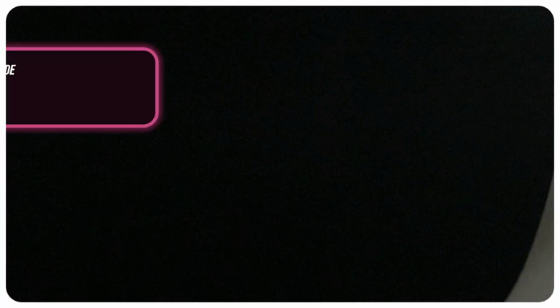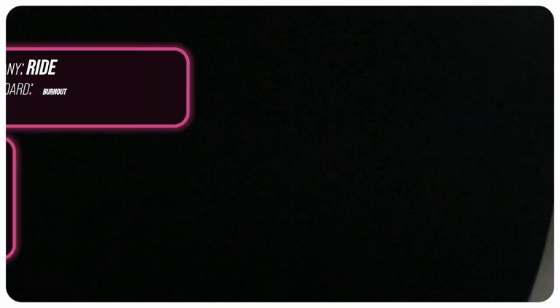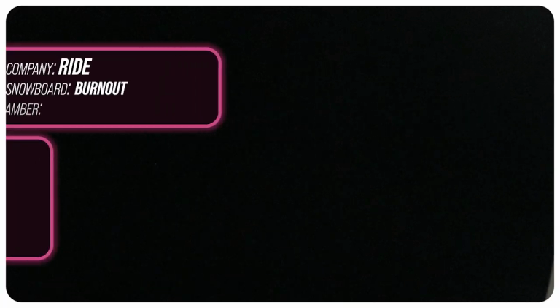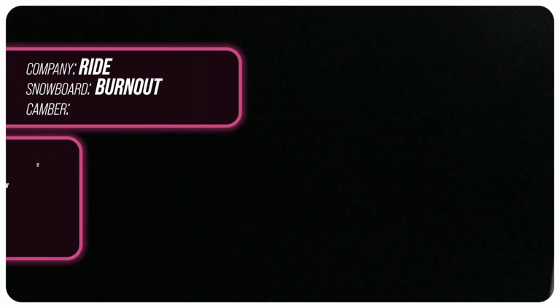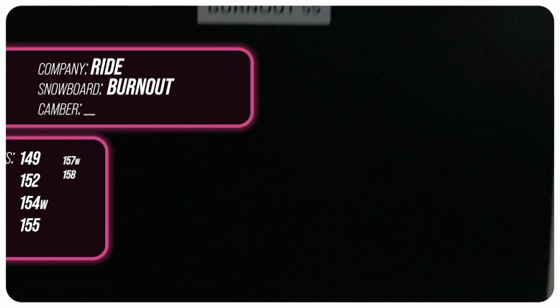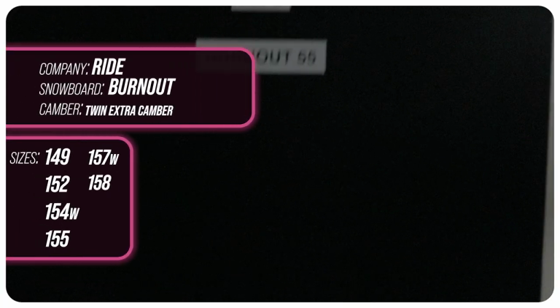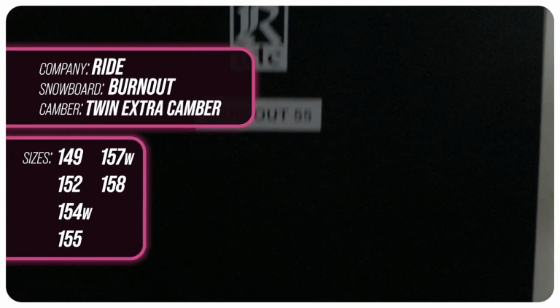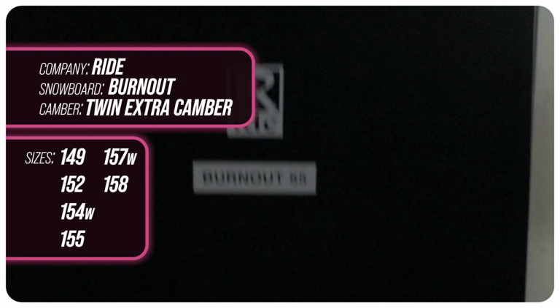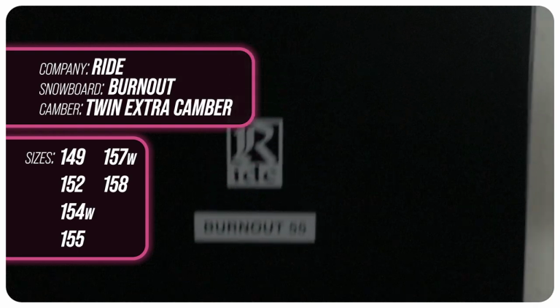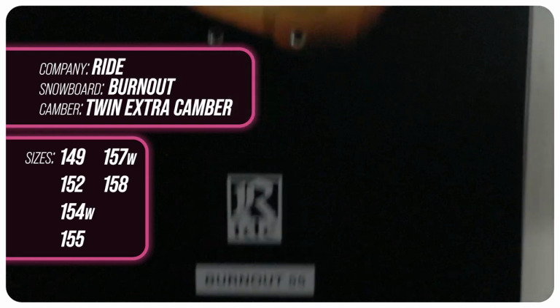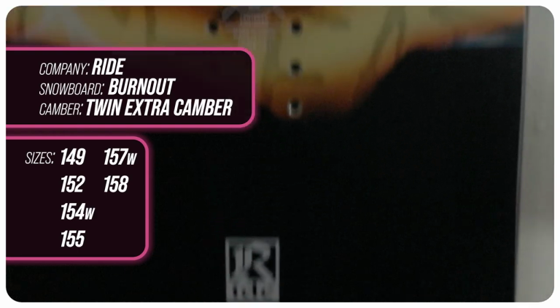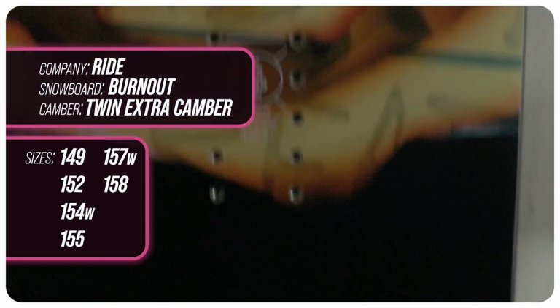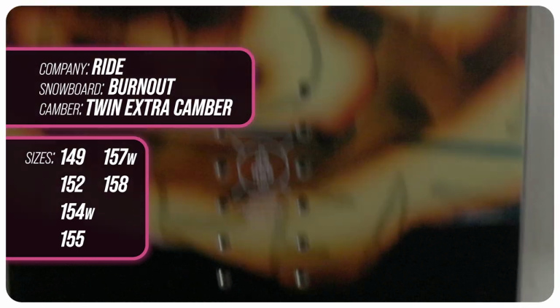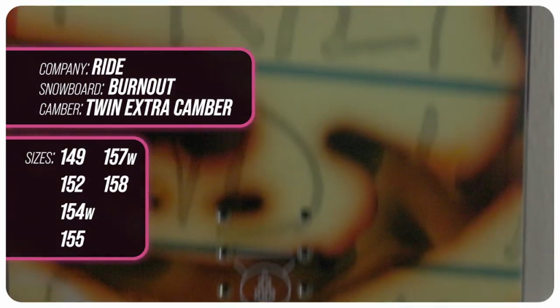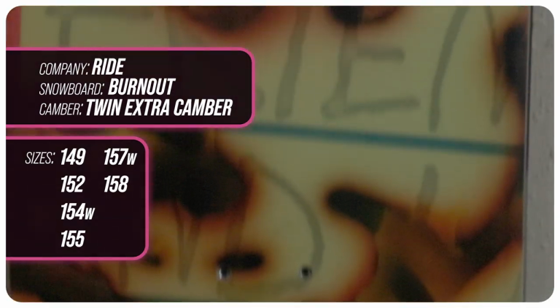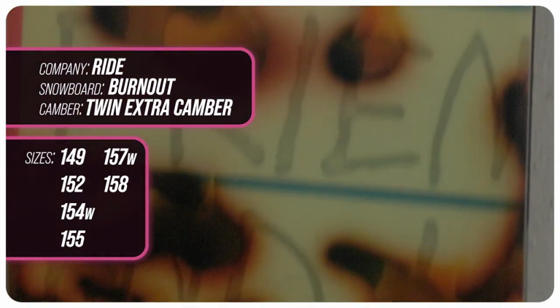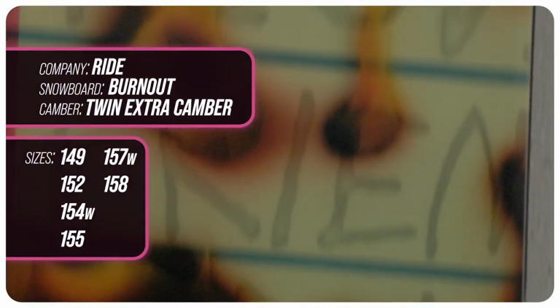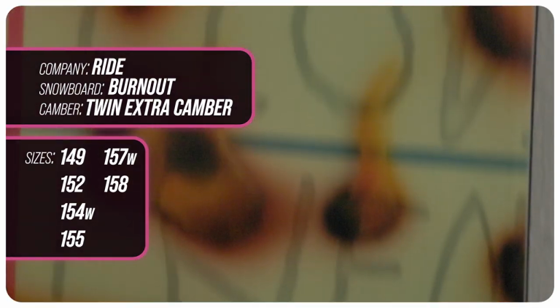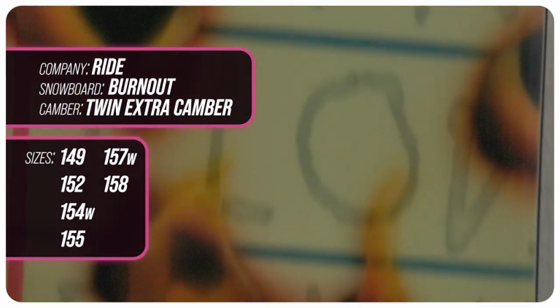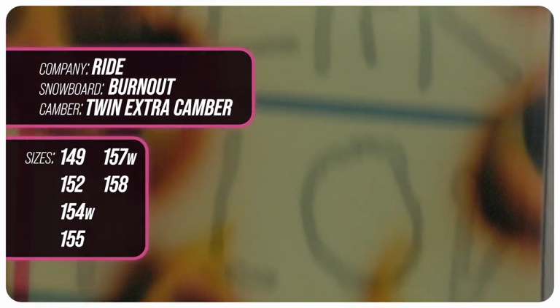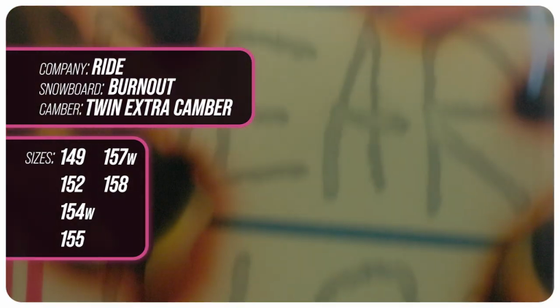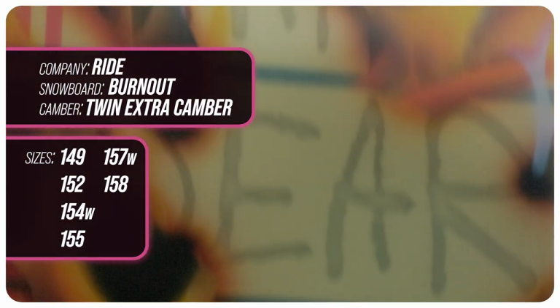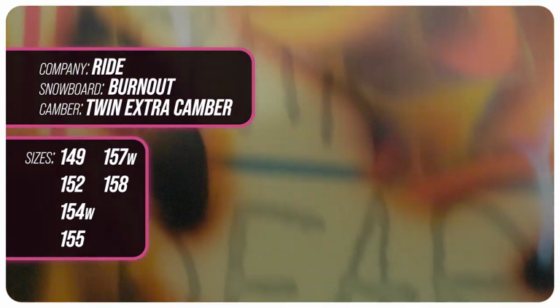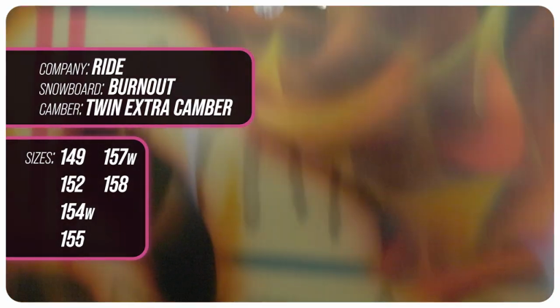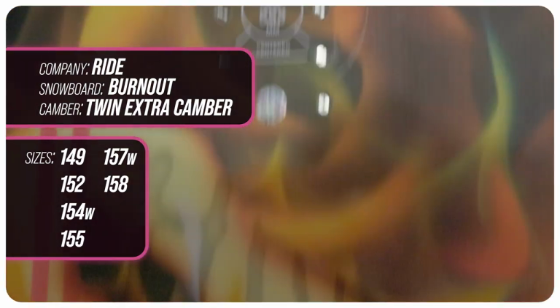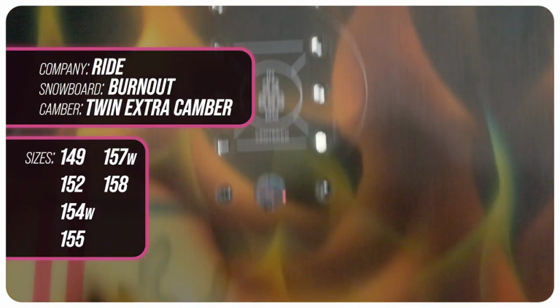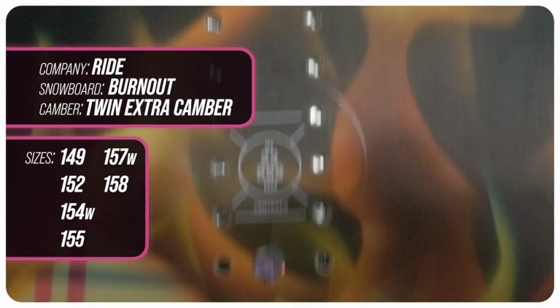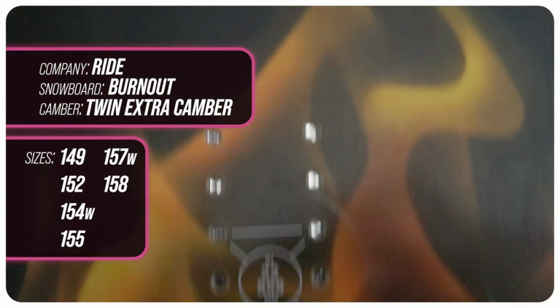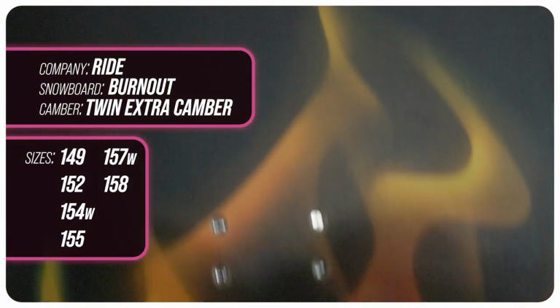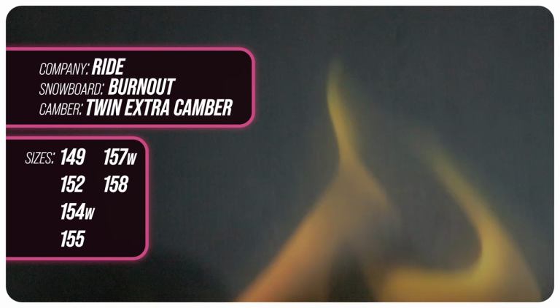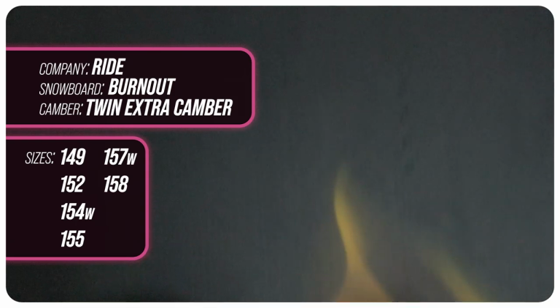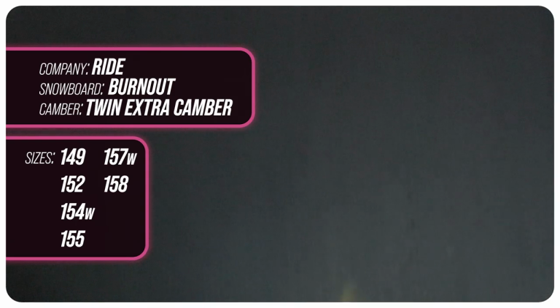This board is available in 149, 152, 155, 158, 154 wide, and 157 wide.